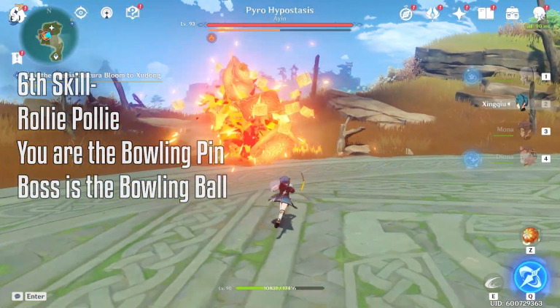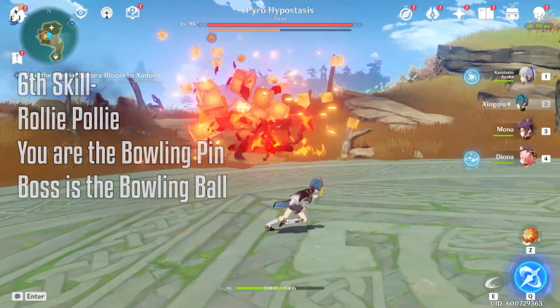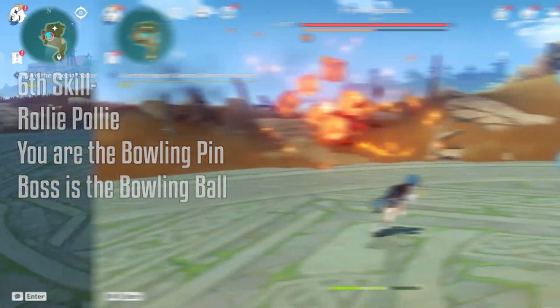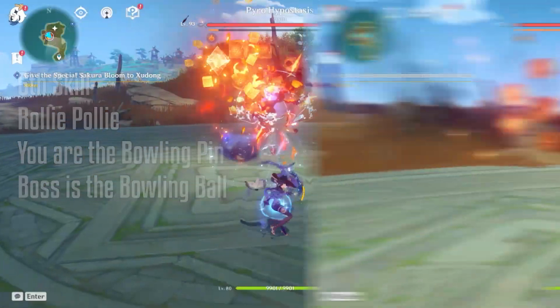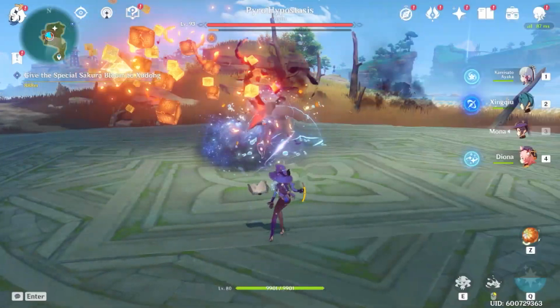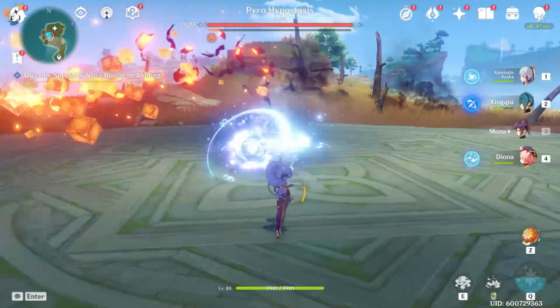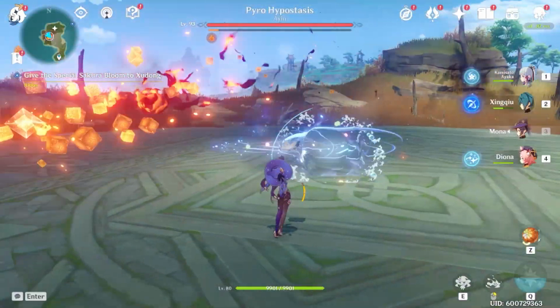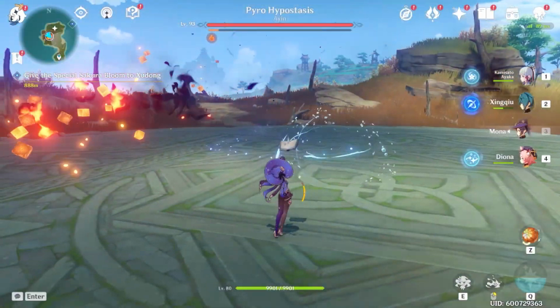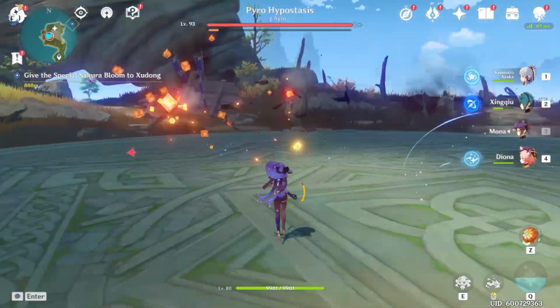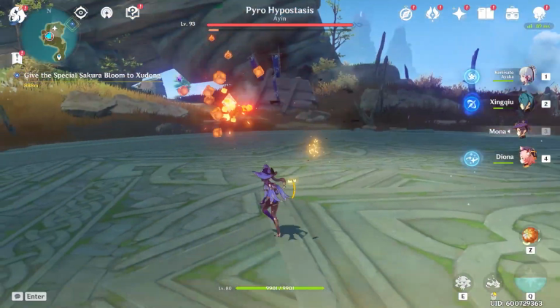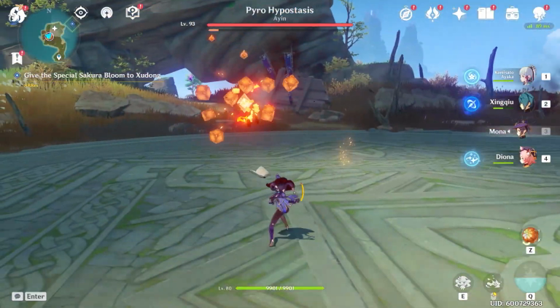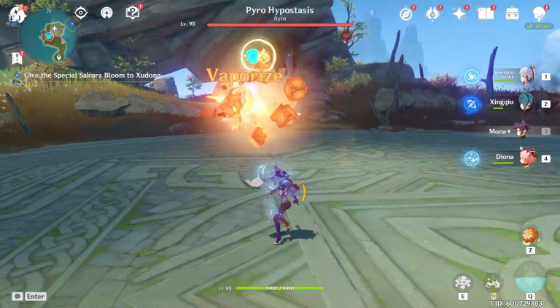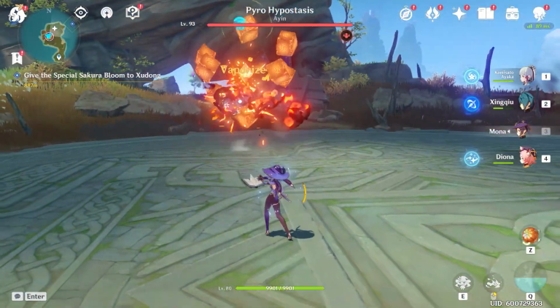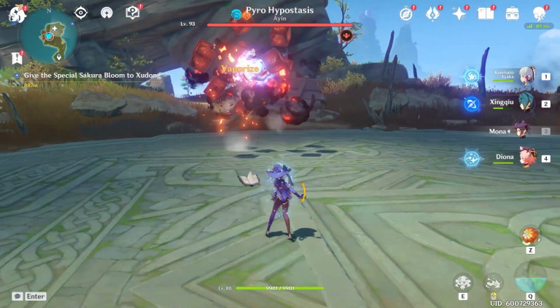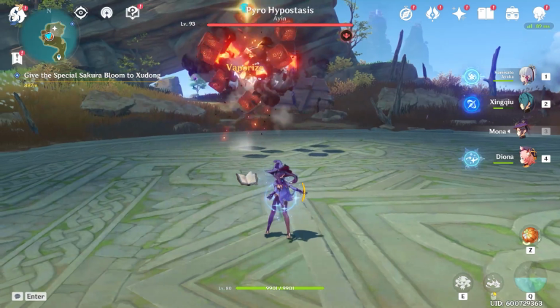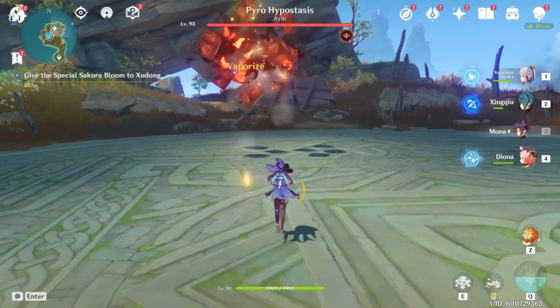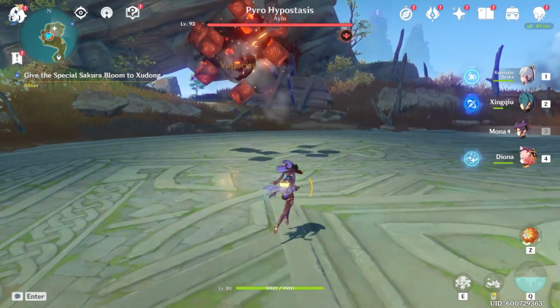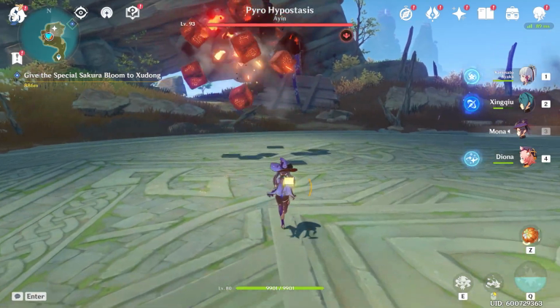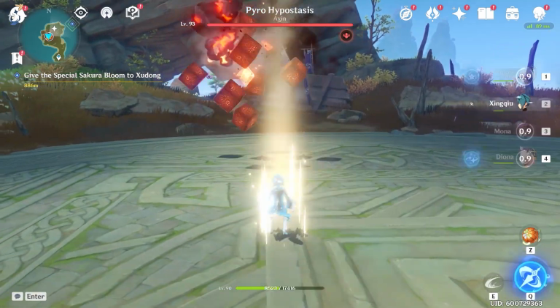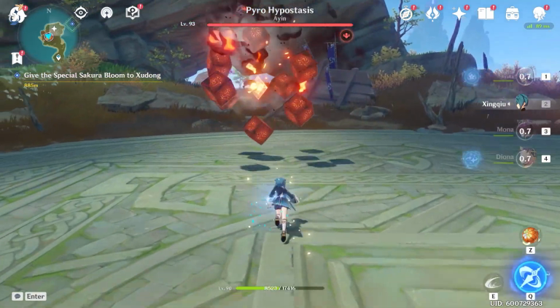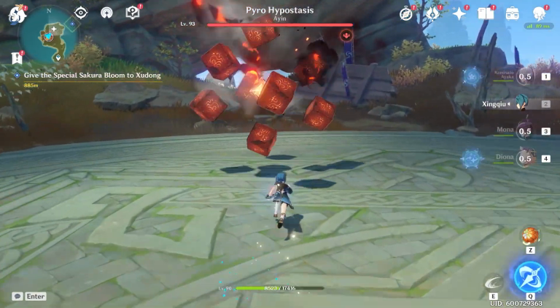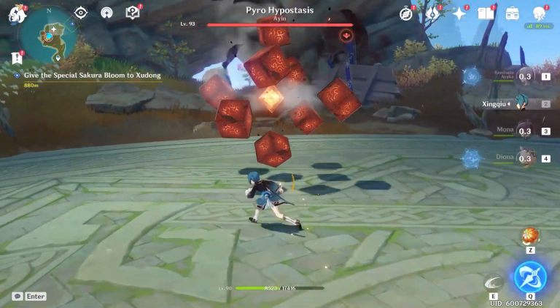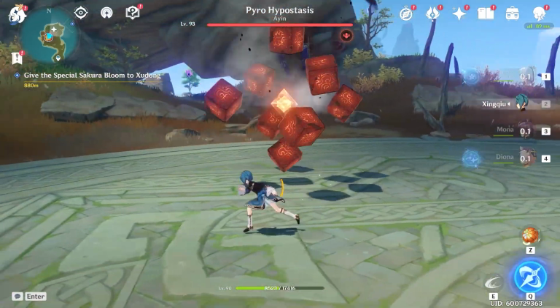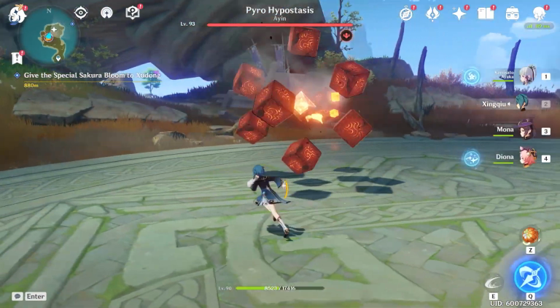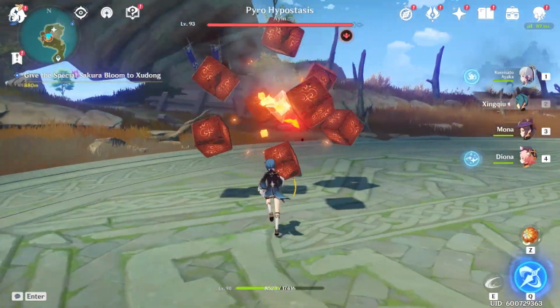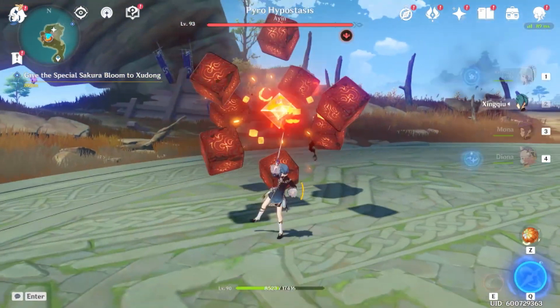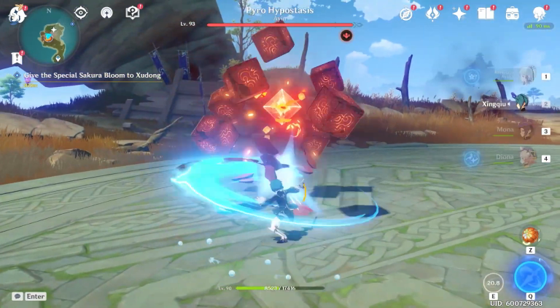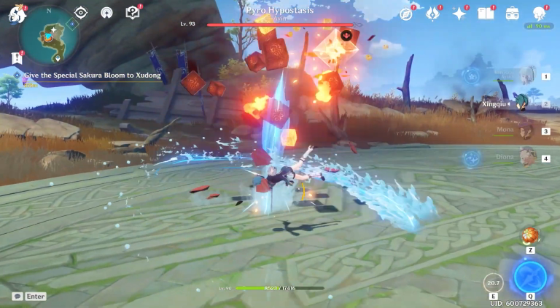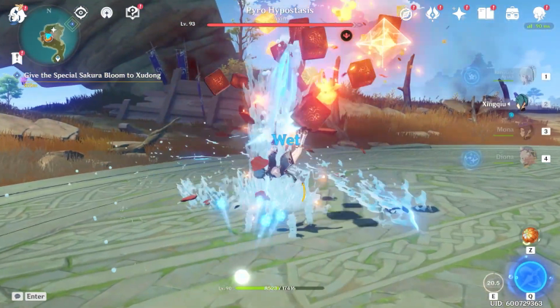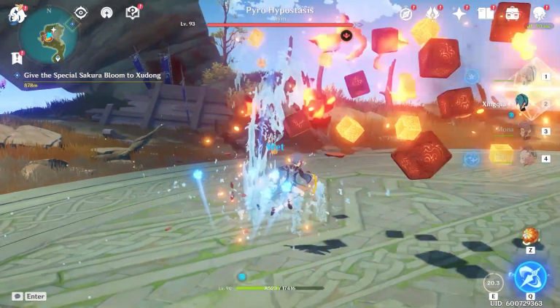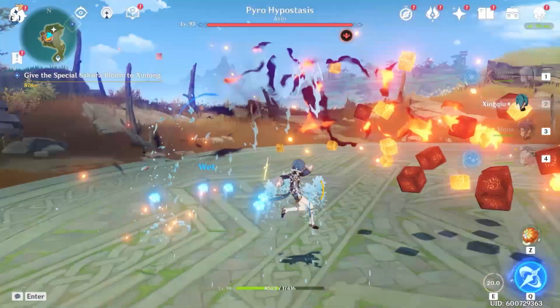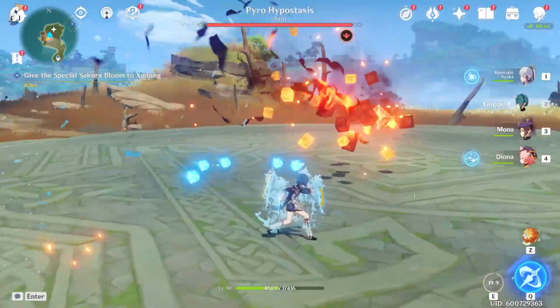After you break the boss's Pyro Armor, he turns into a familiar foe just like the other ones, with its own special niches.